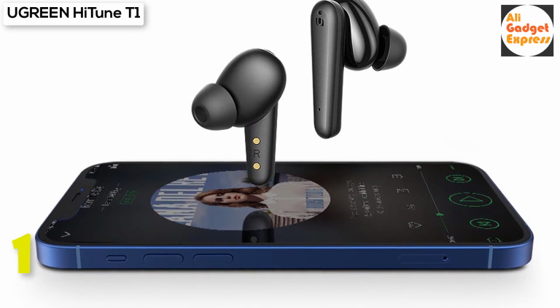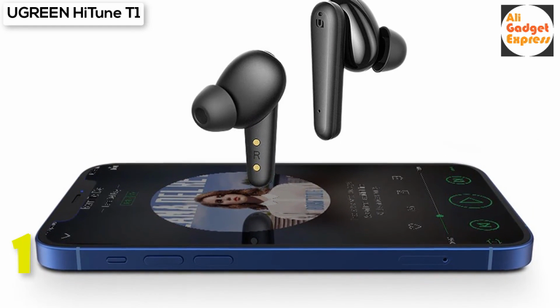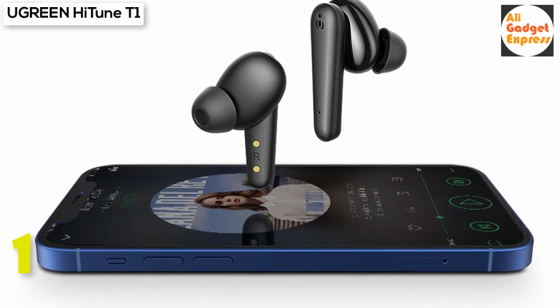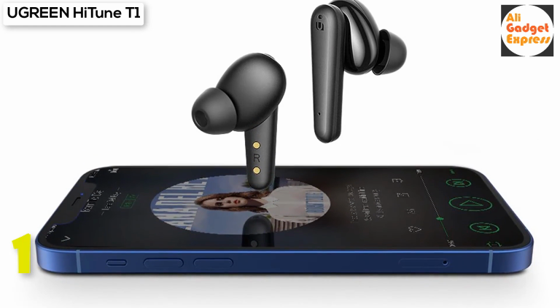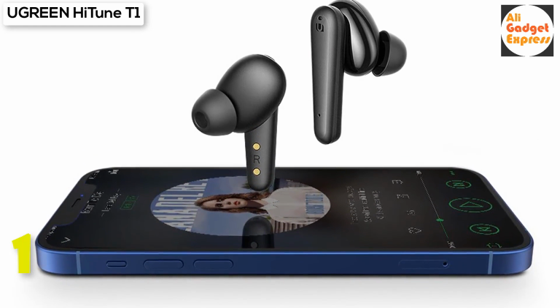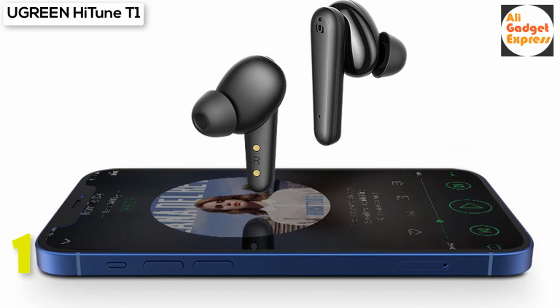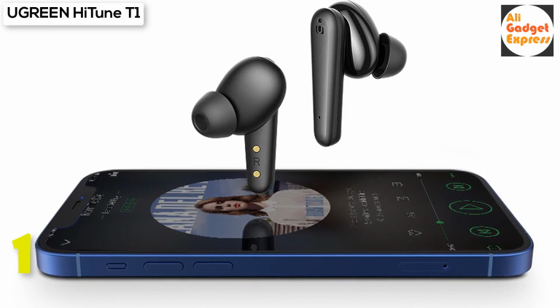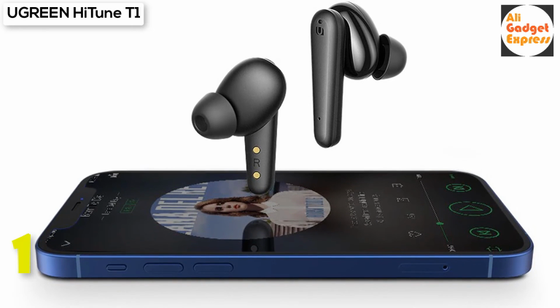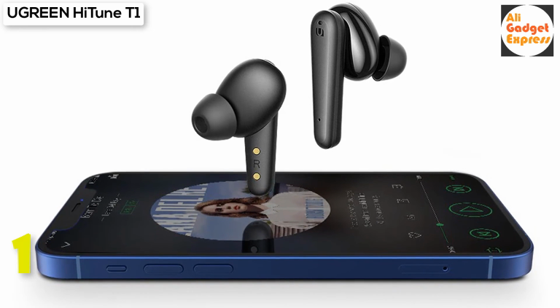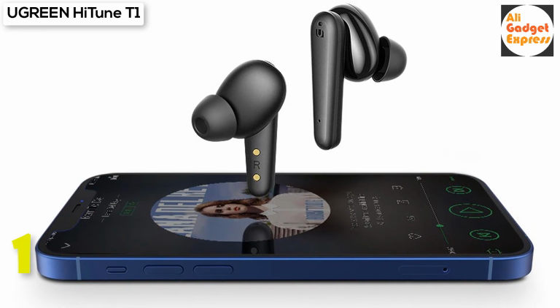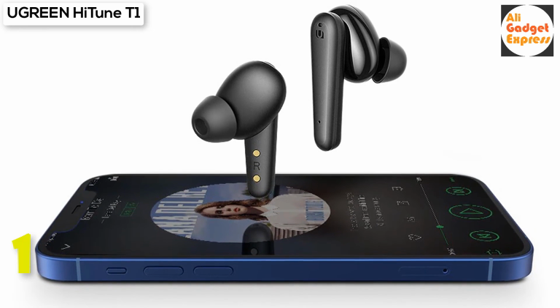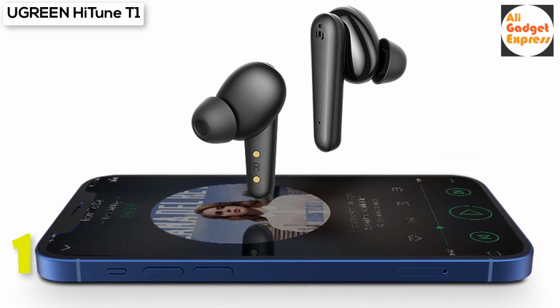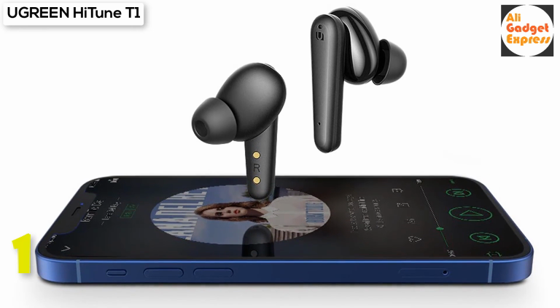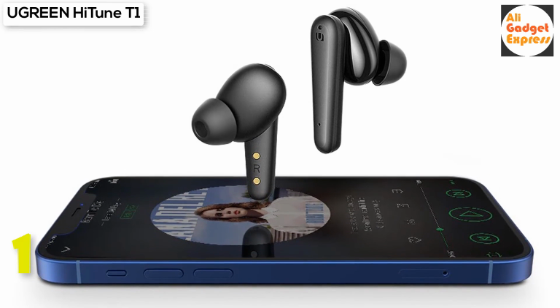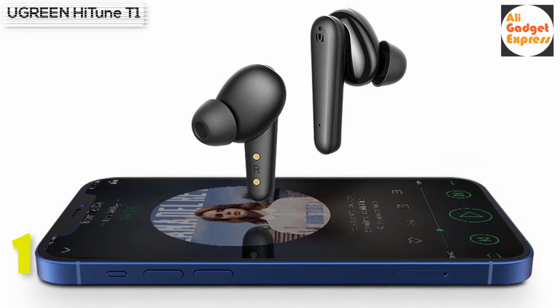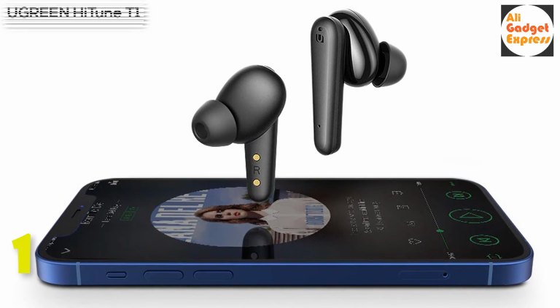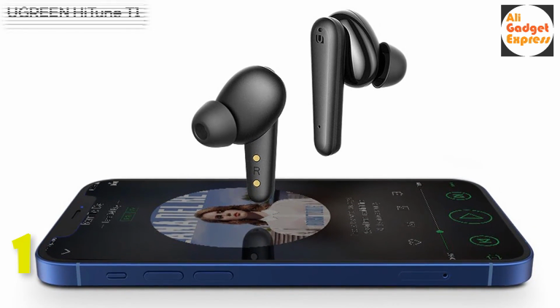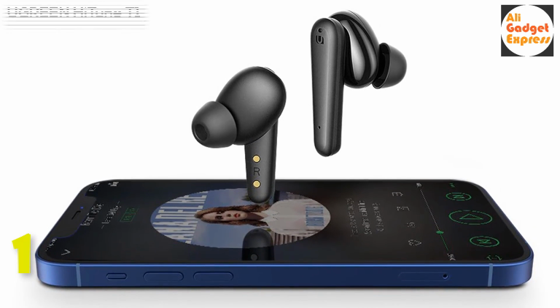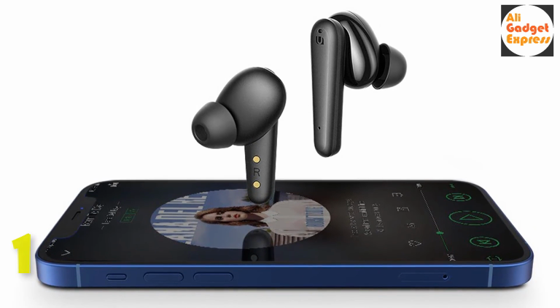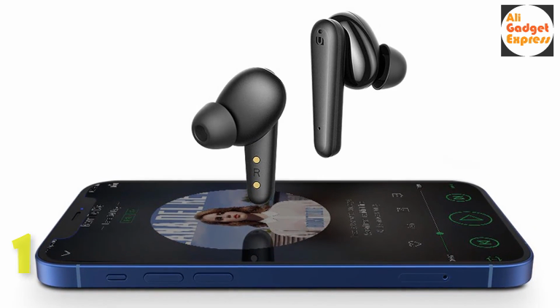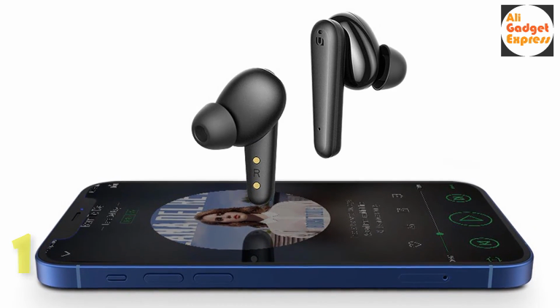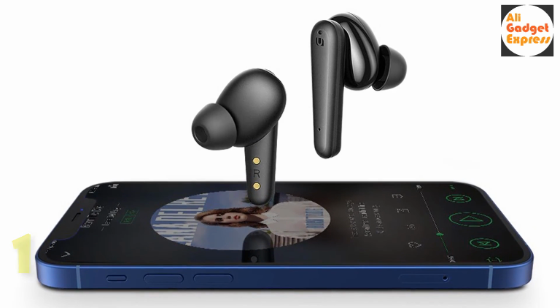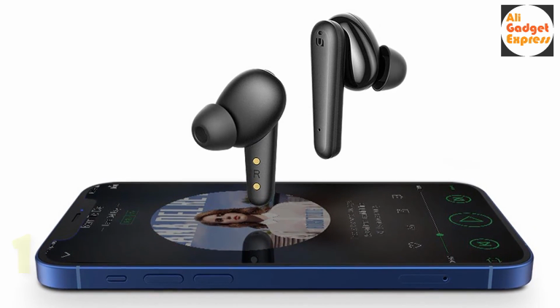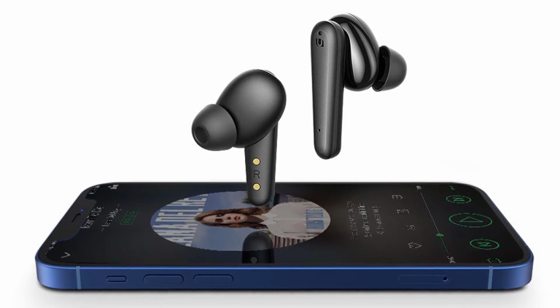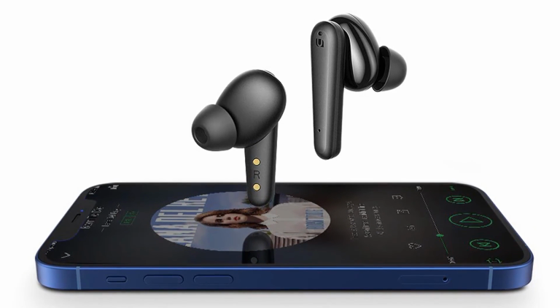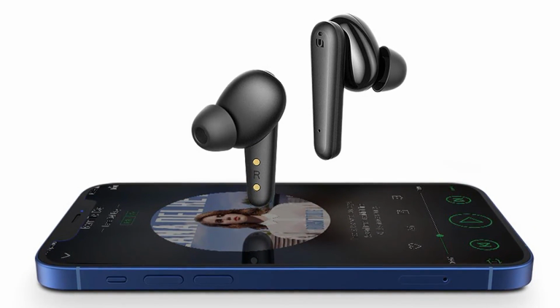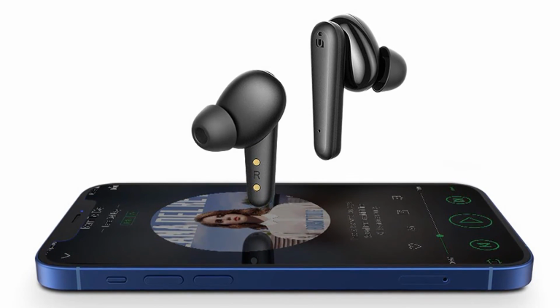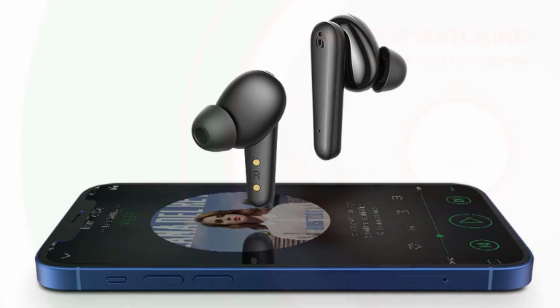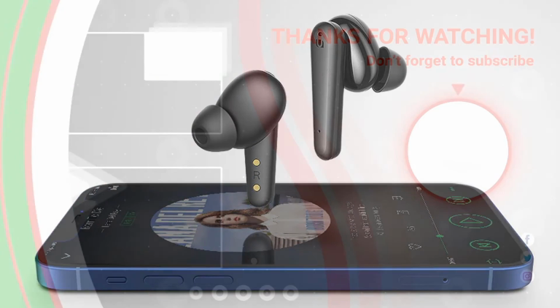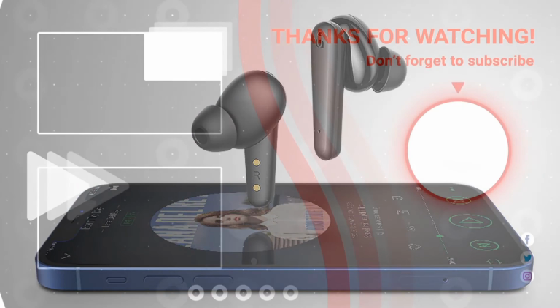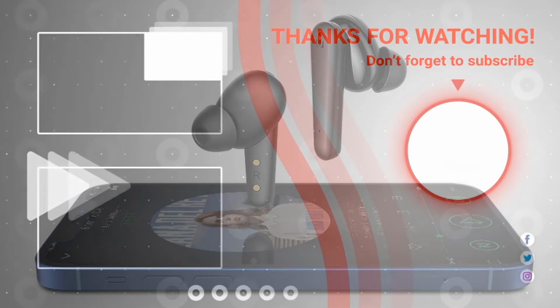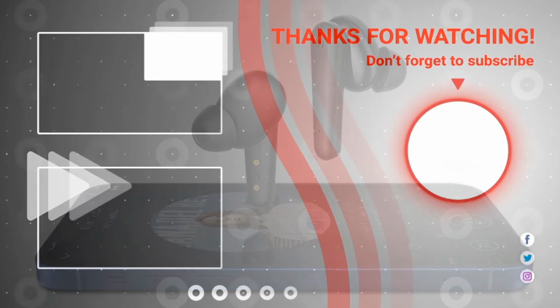Super fast pairing with auto connection once you open the charging case.